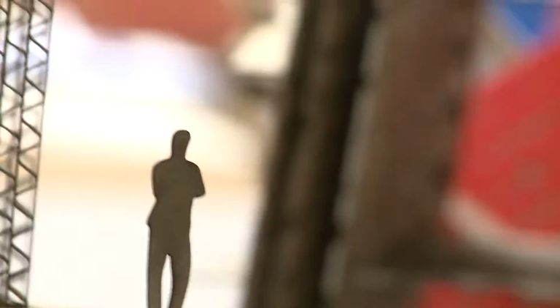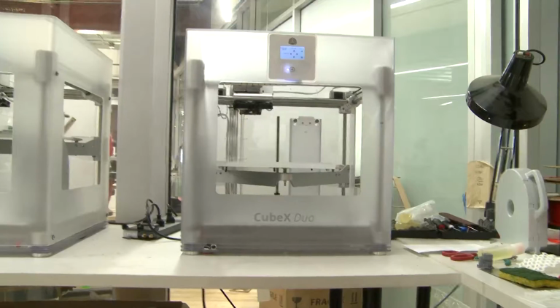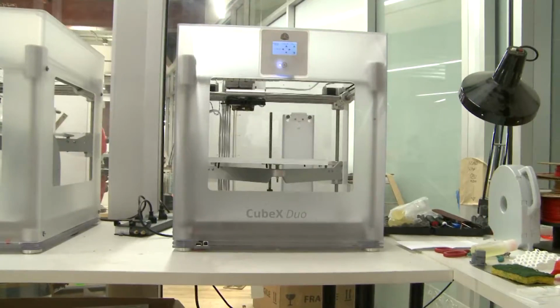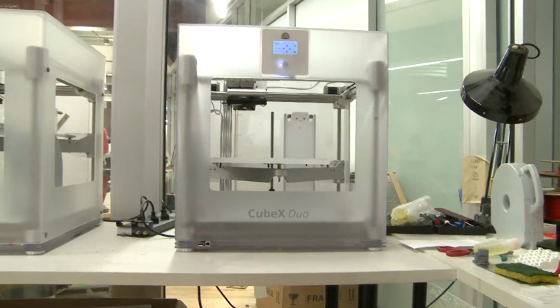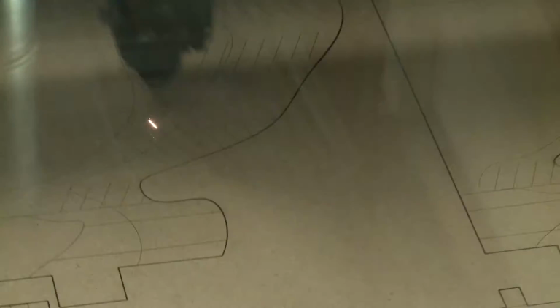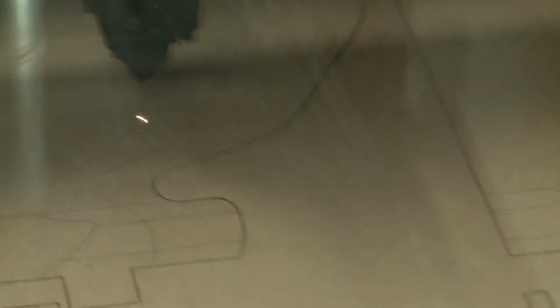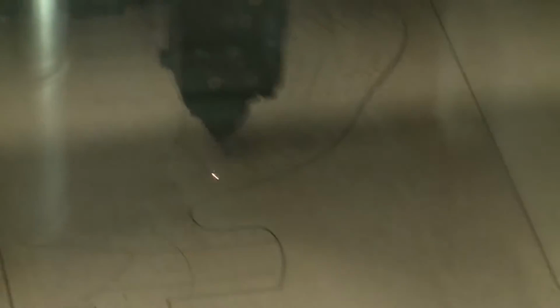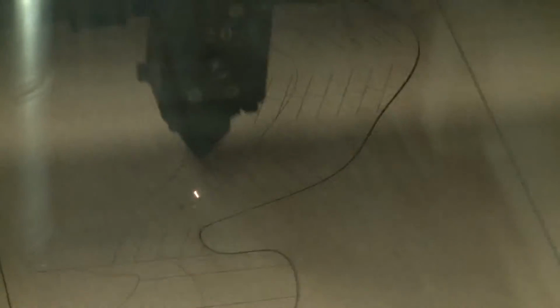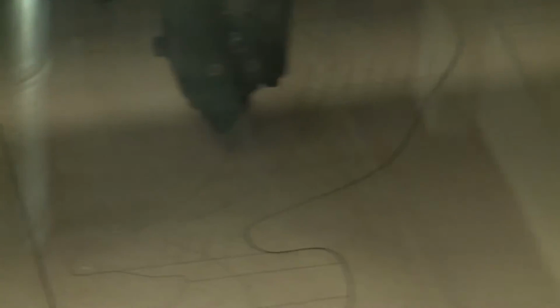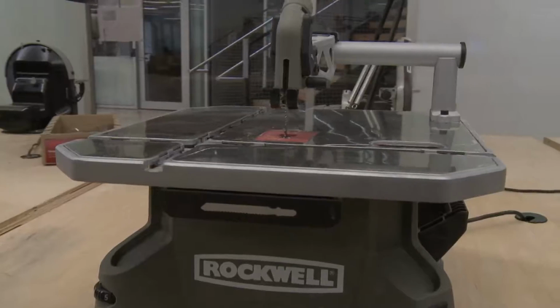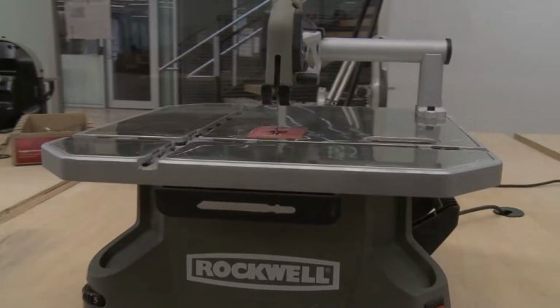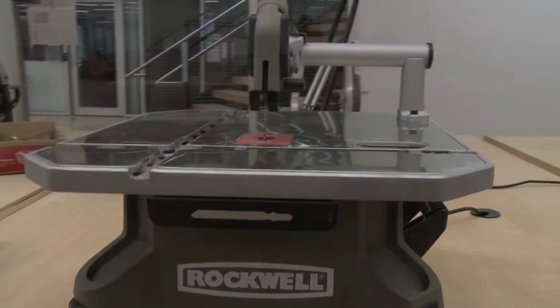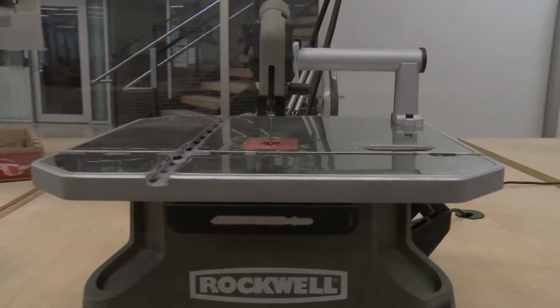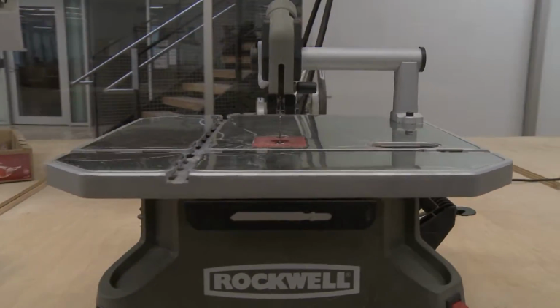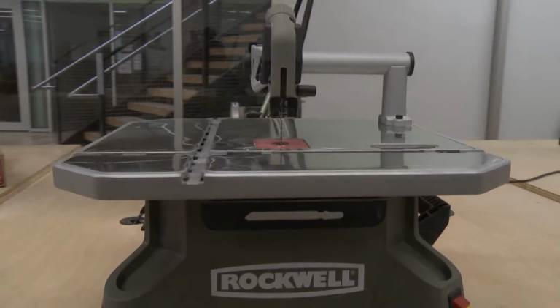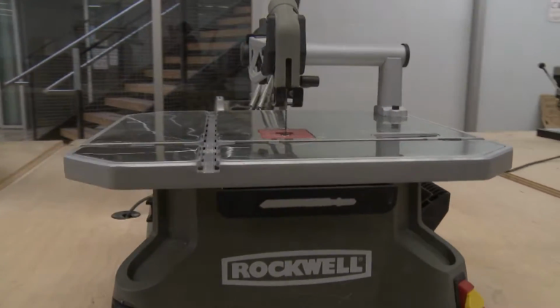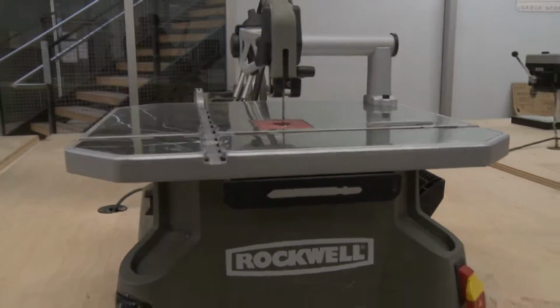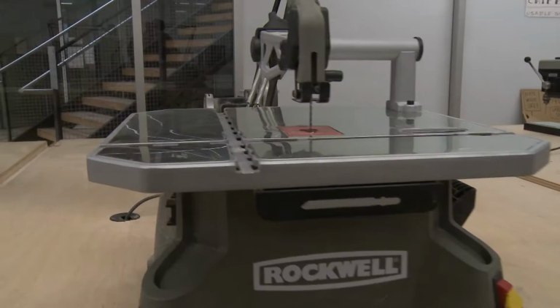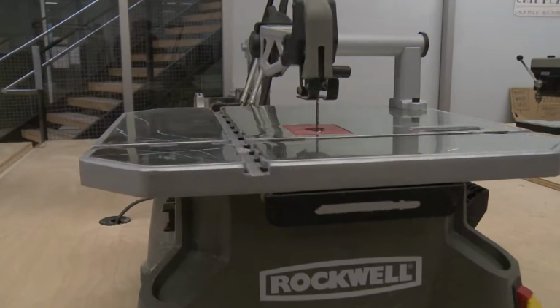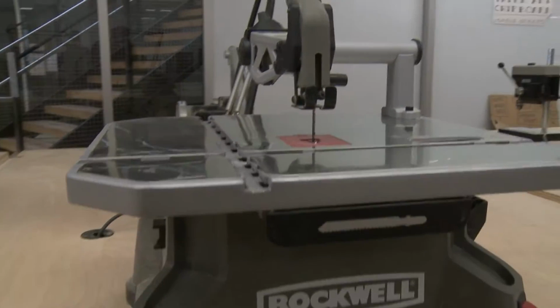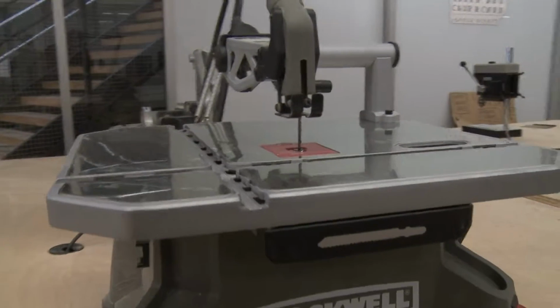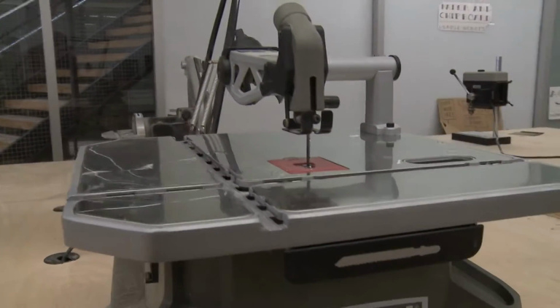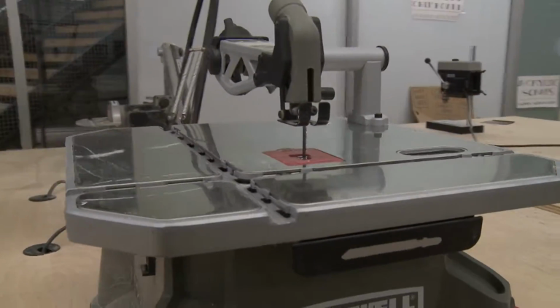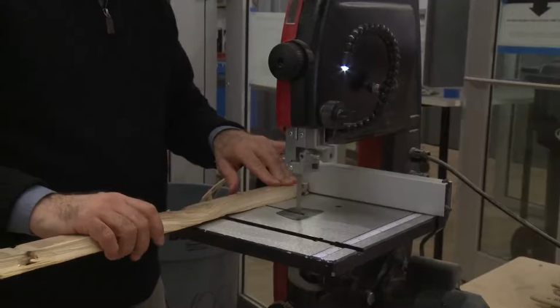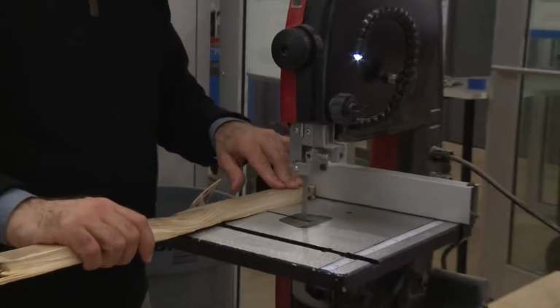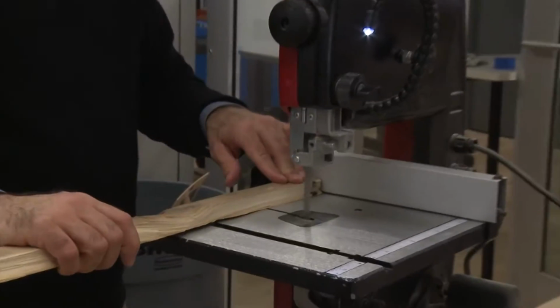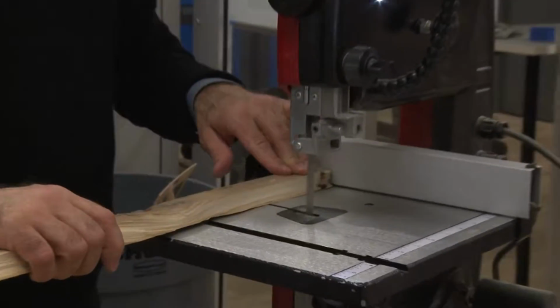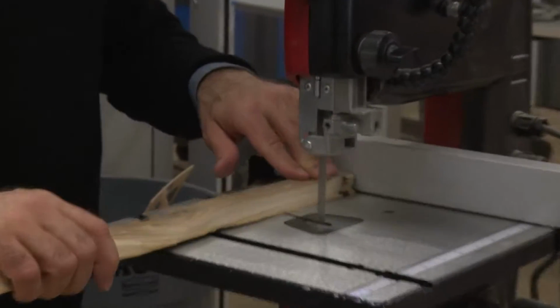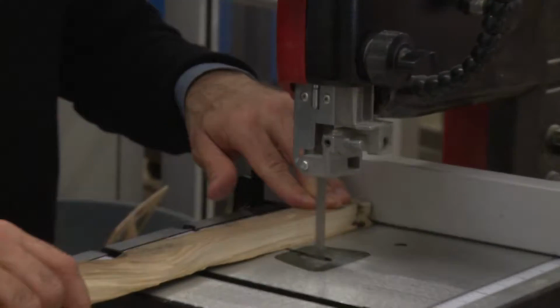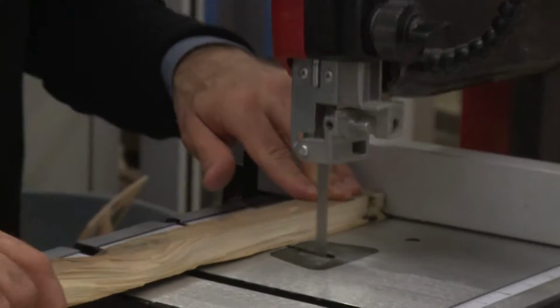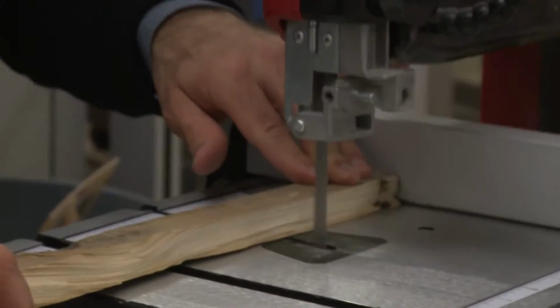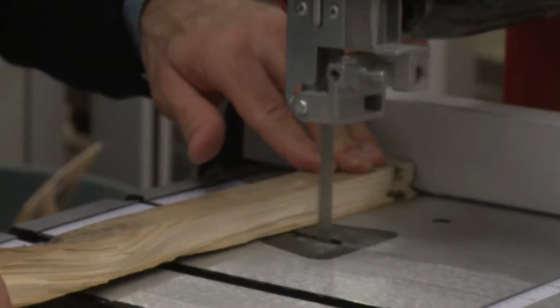We used 3D printers, laser cutters, and the CNC router. We were also trained on some old-school making tools like the band saw or the scroll saw.